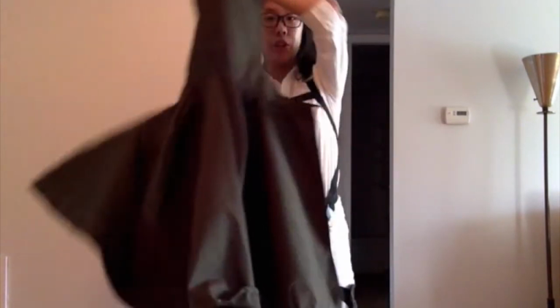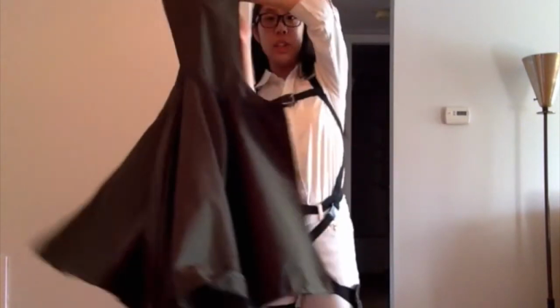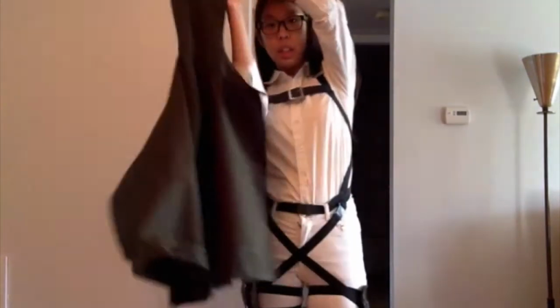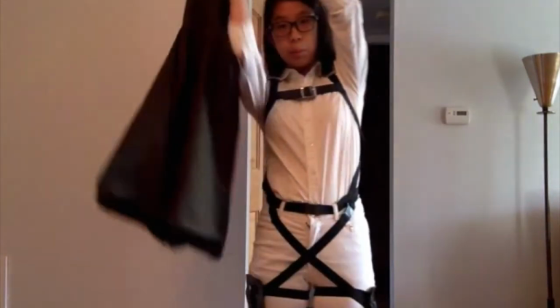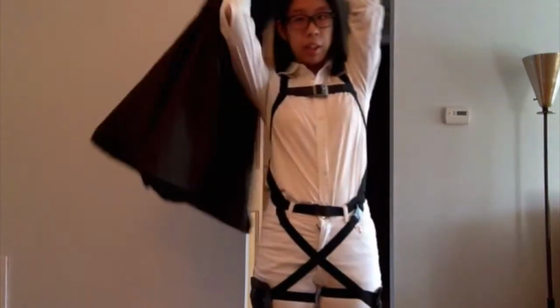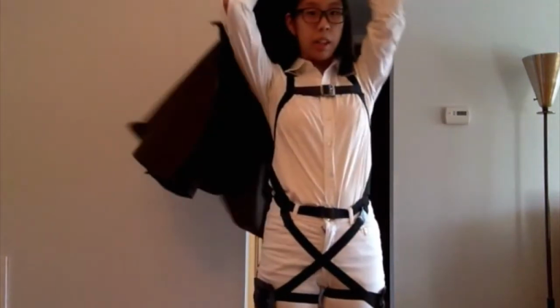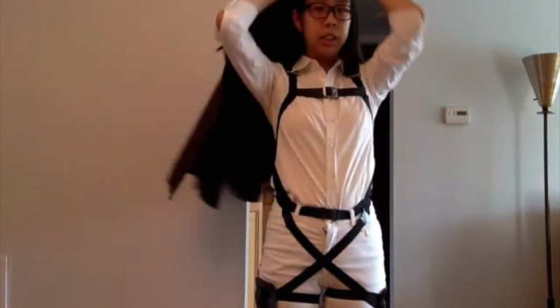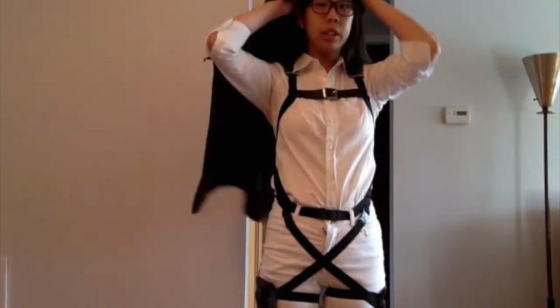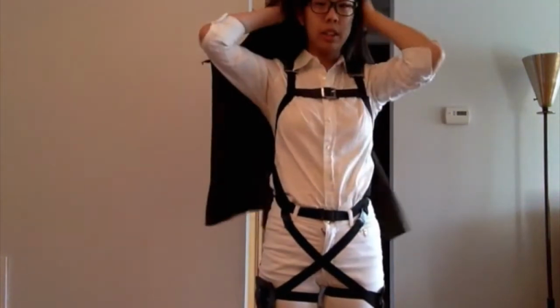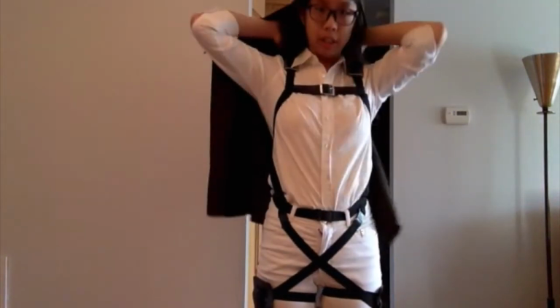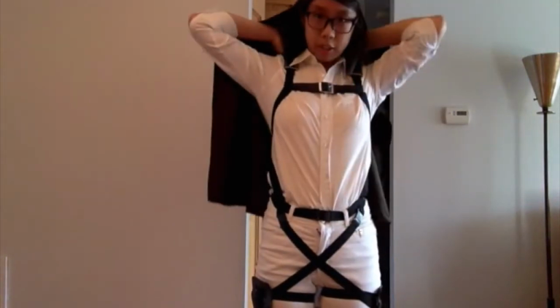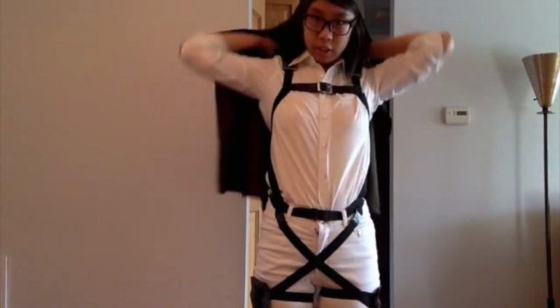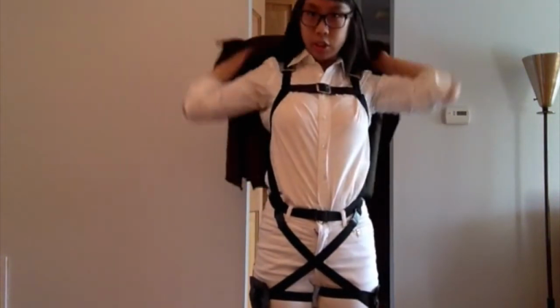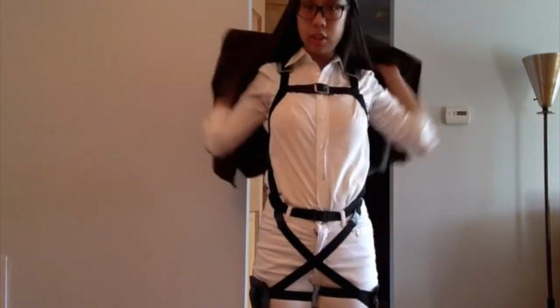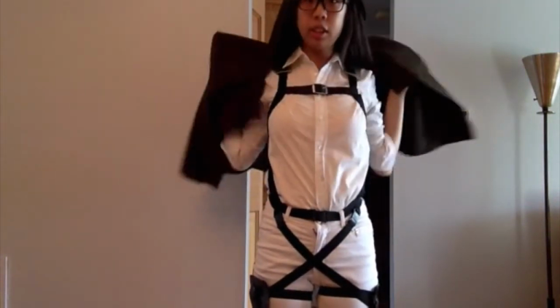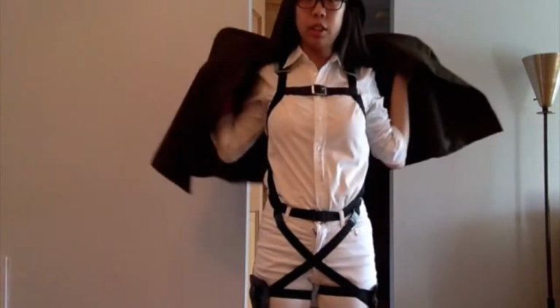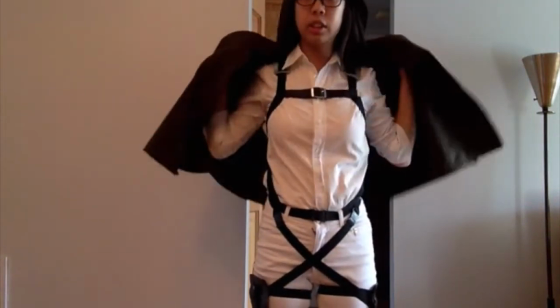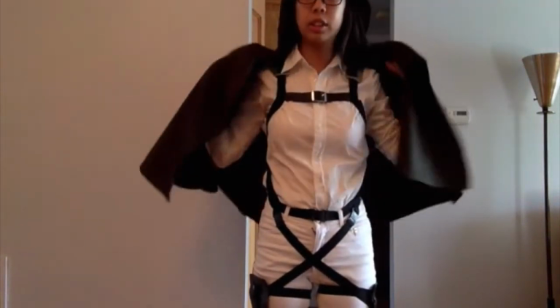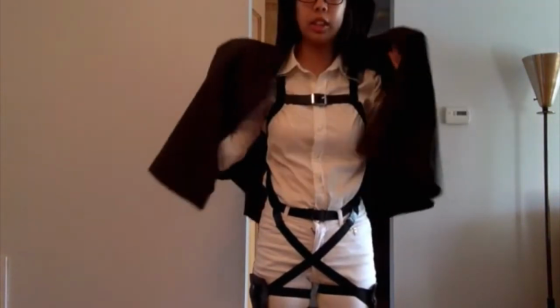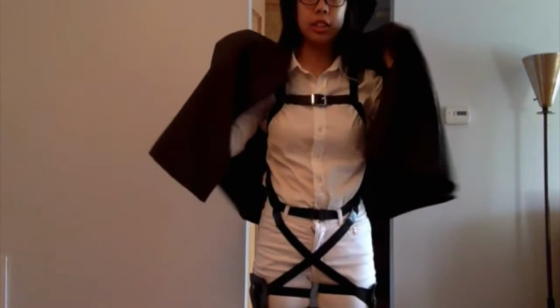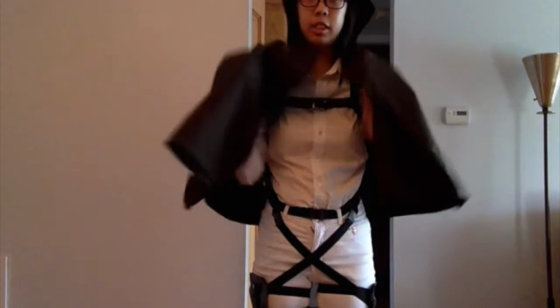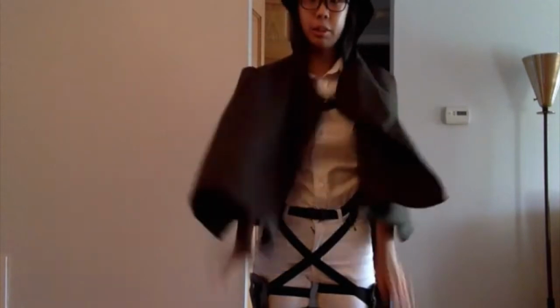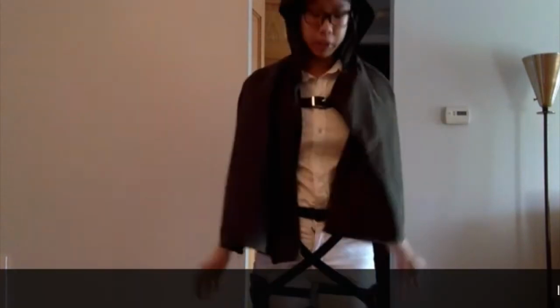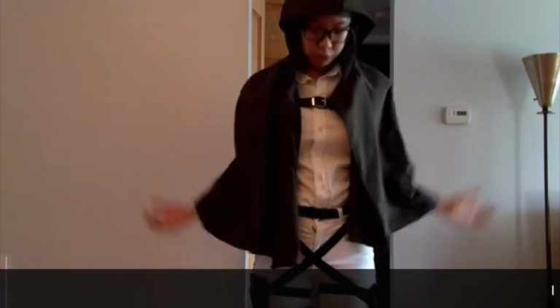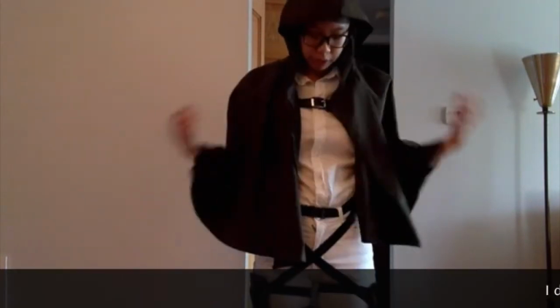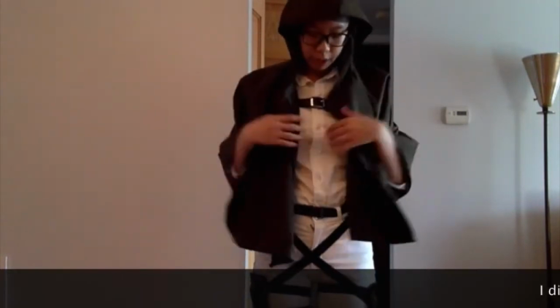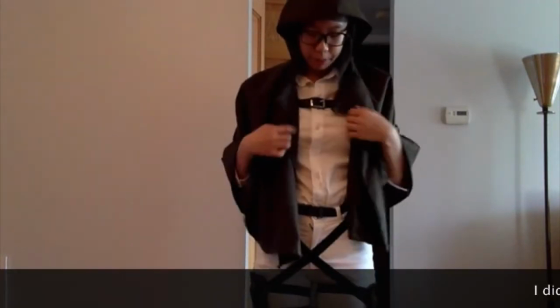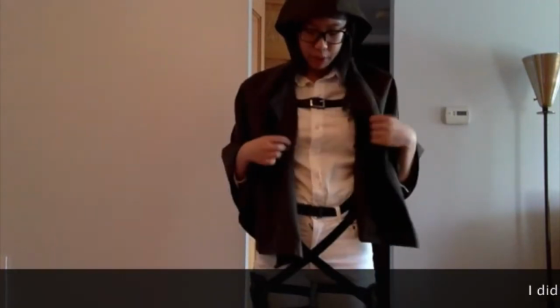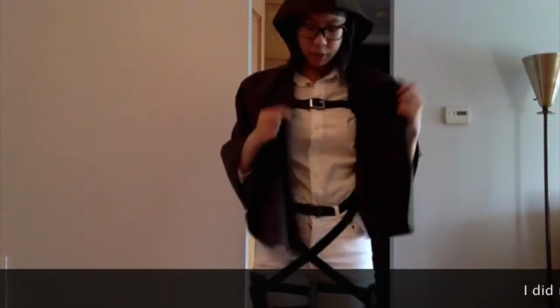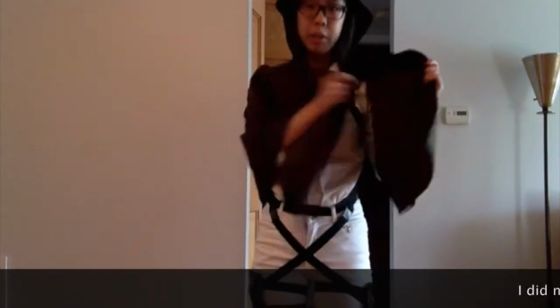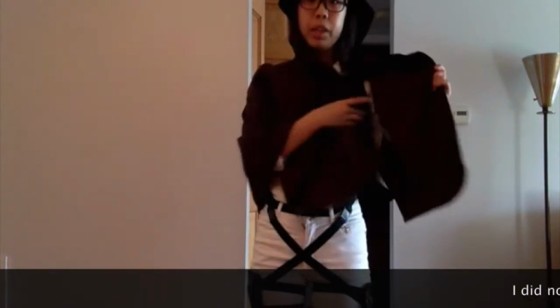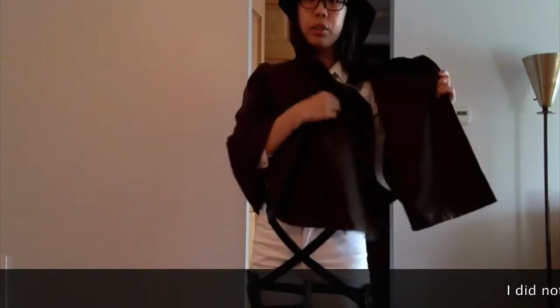So let's put it on and just see how it looks, since I'm actually really happy how this came out.